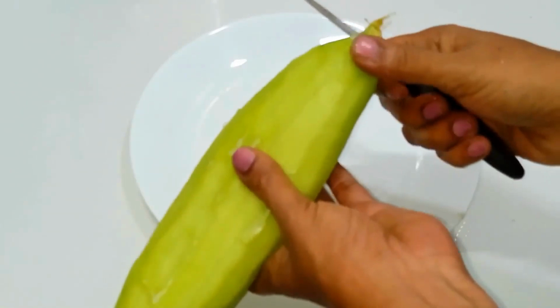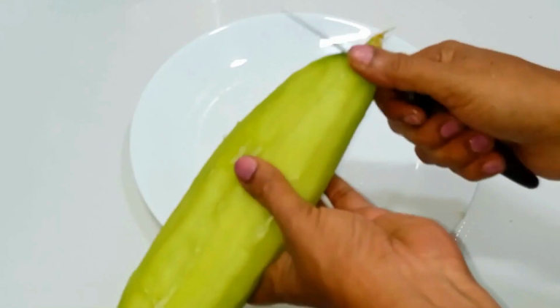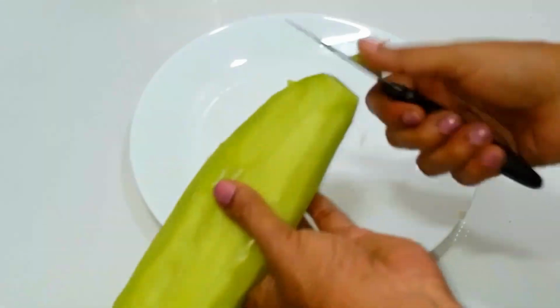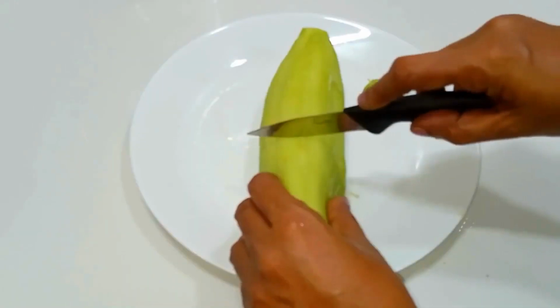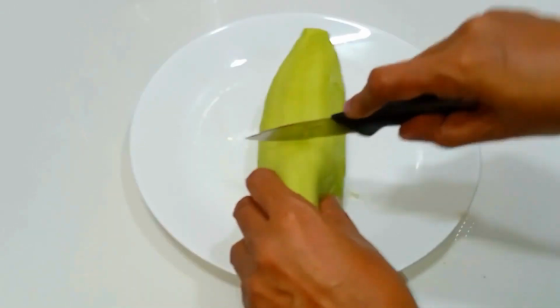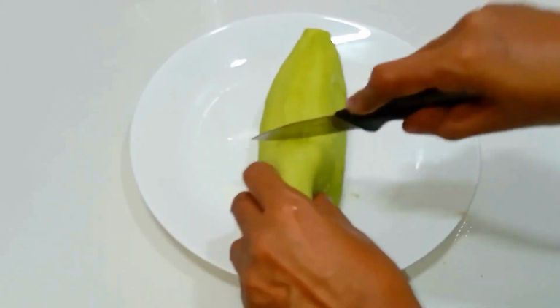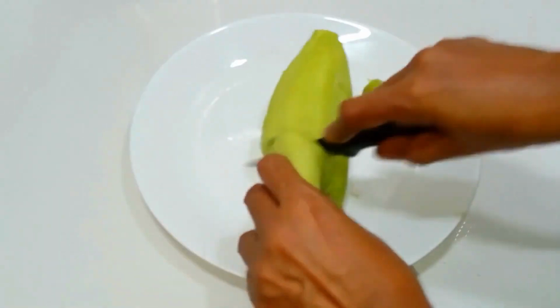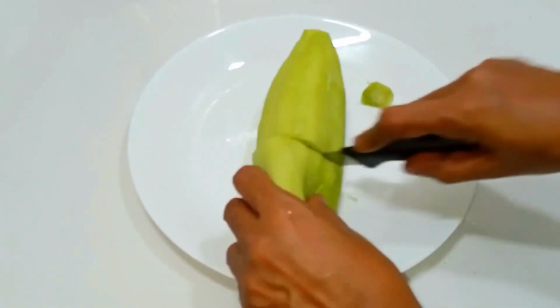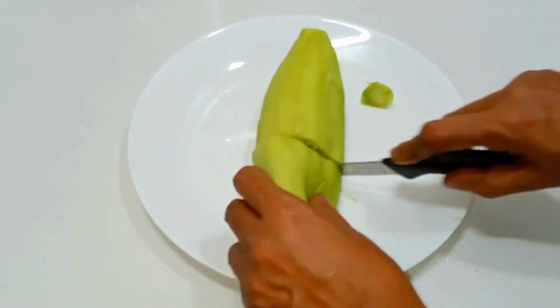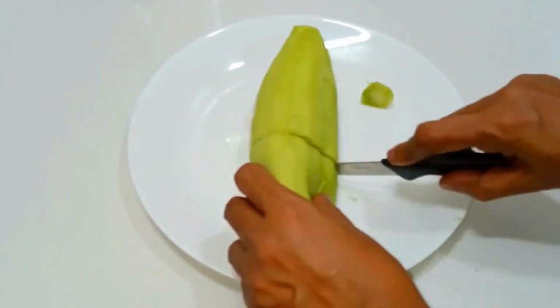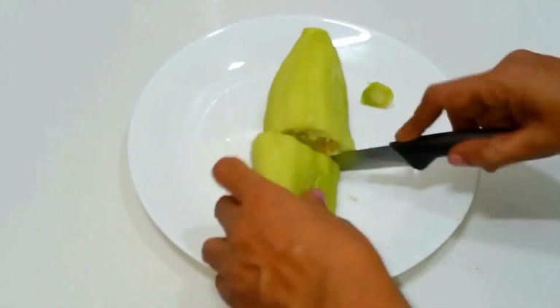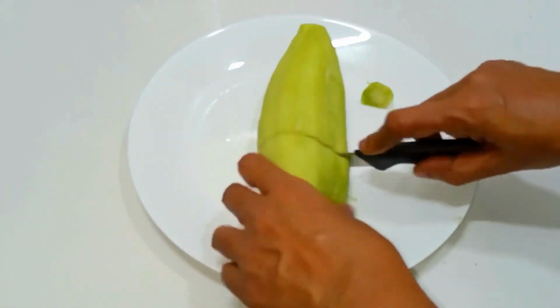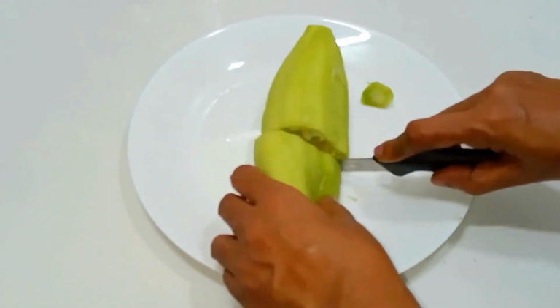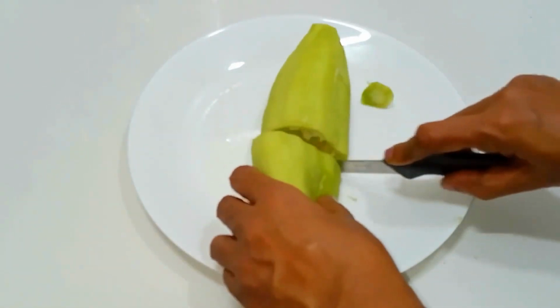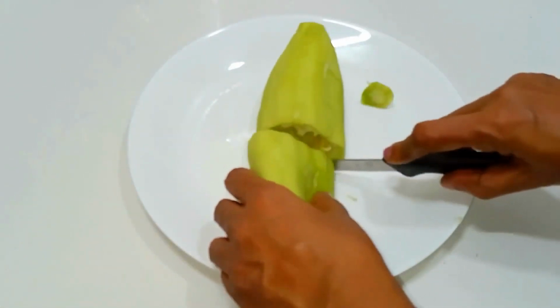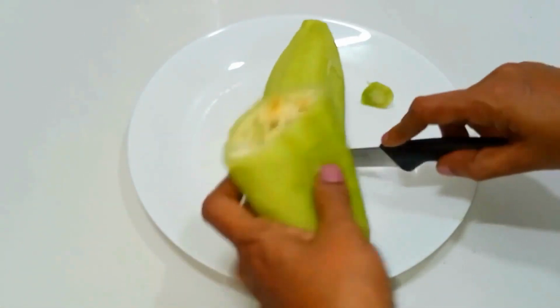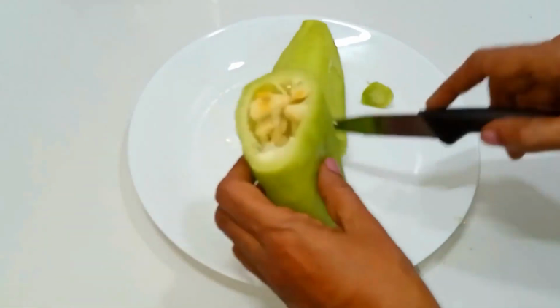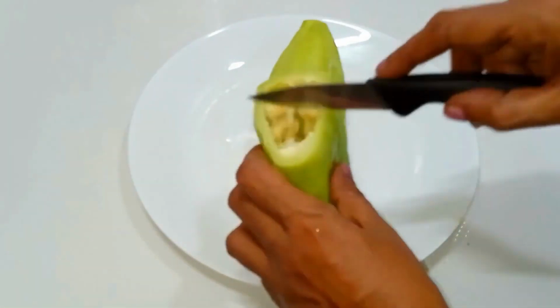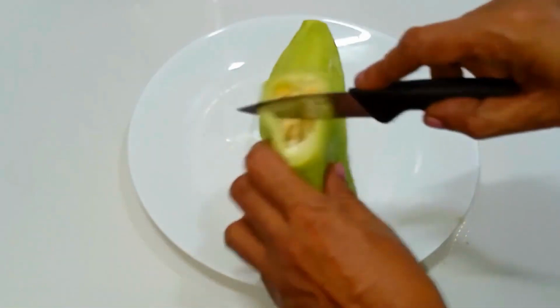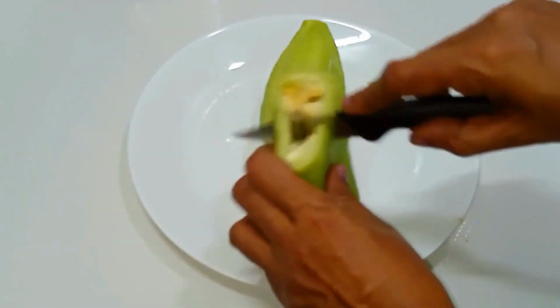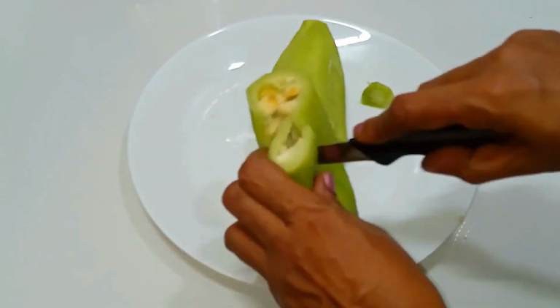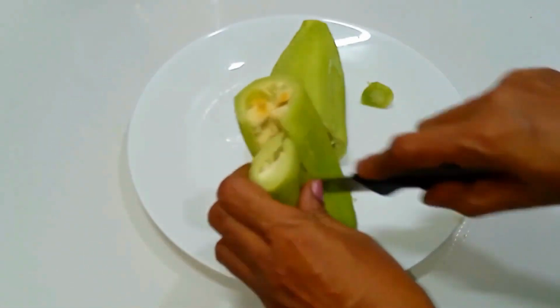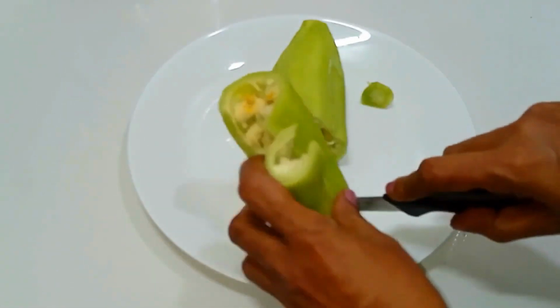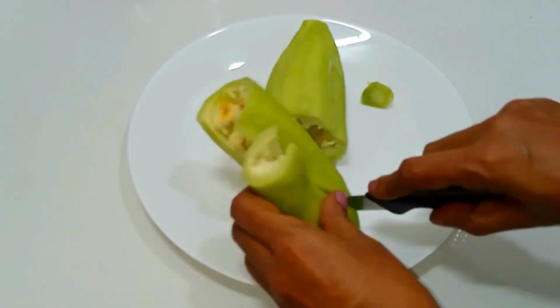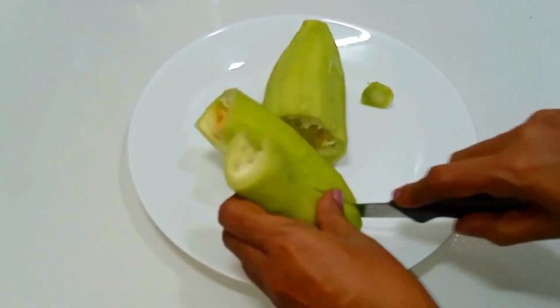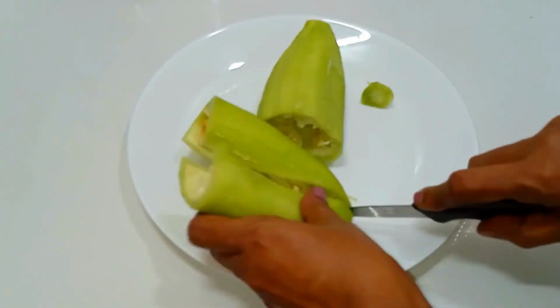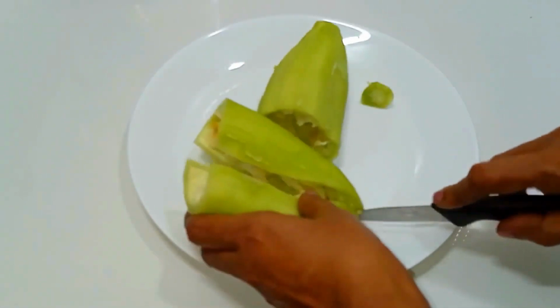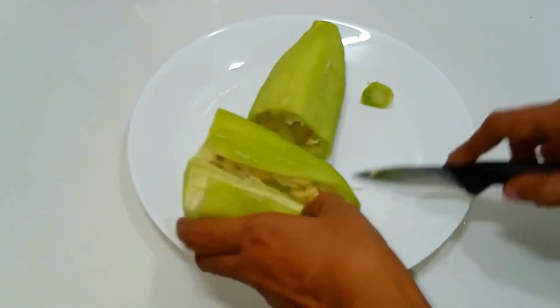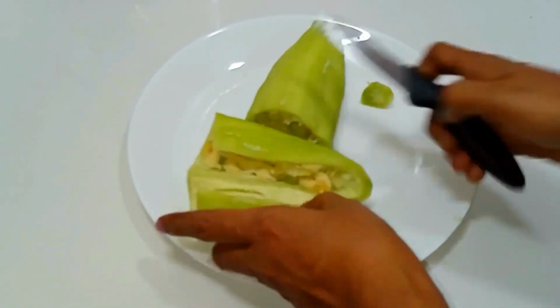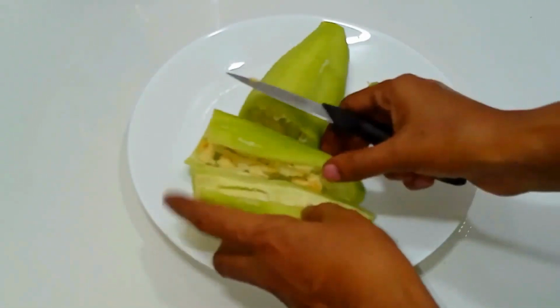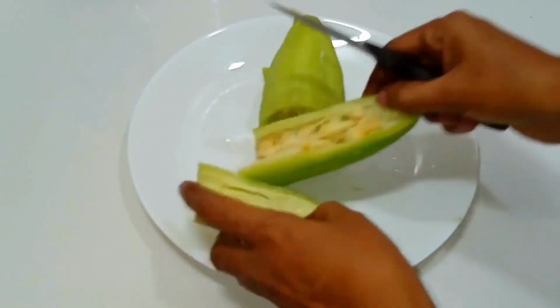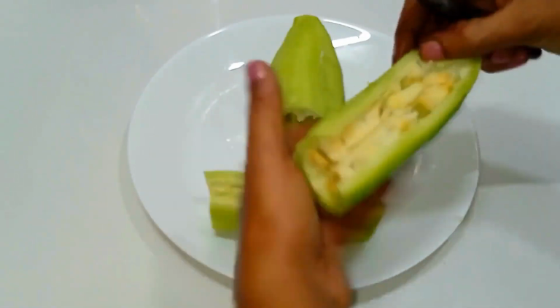Now we have cut the snake gourd and clean the snake gourd.